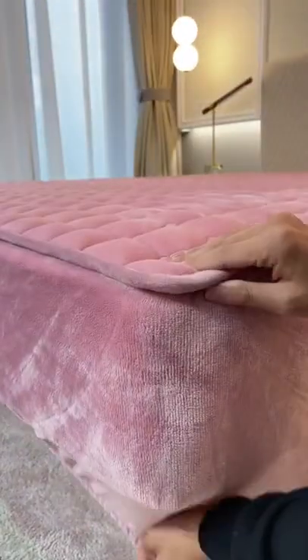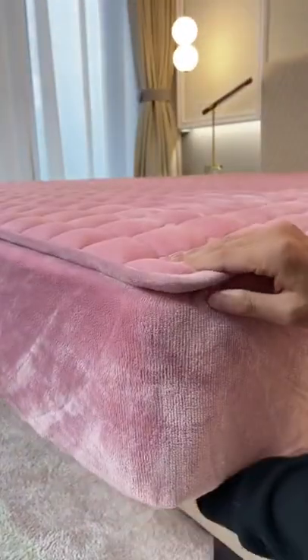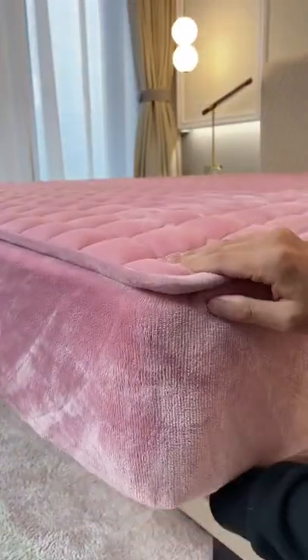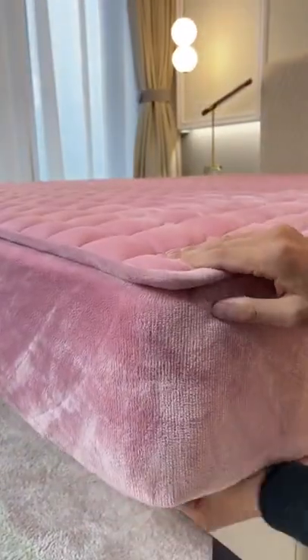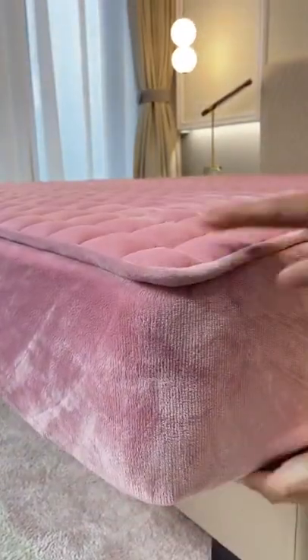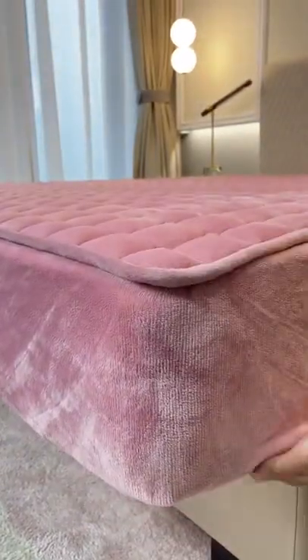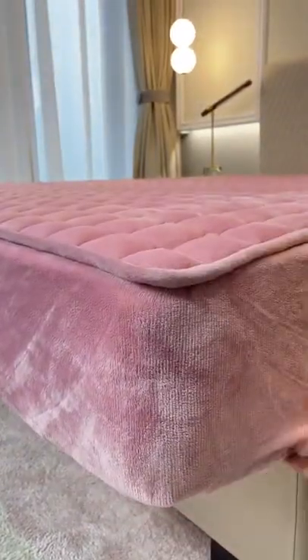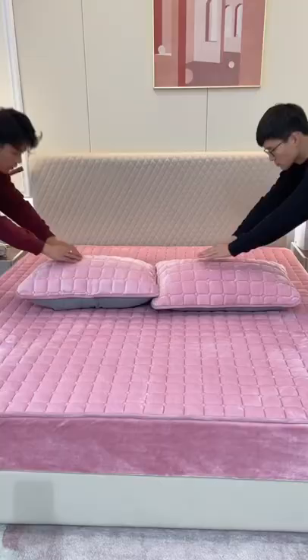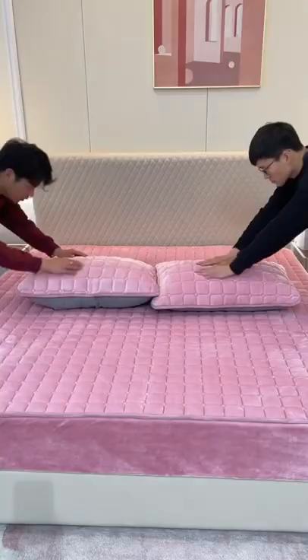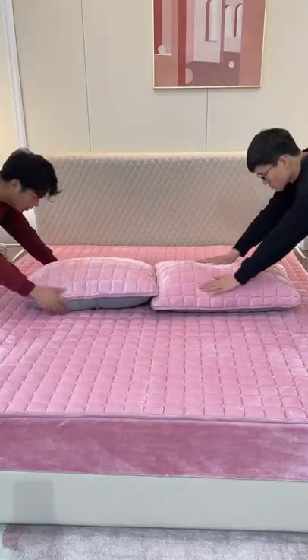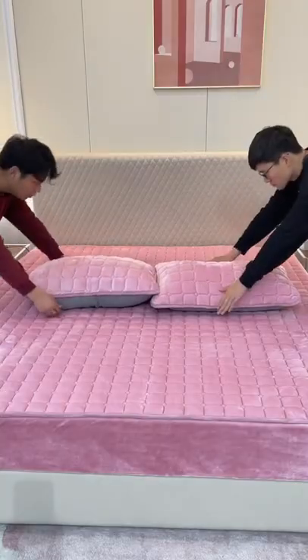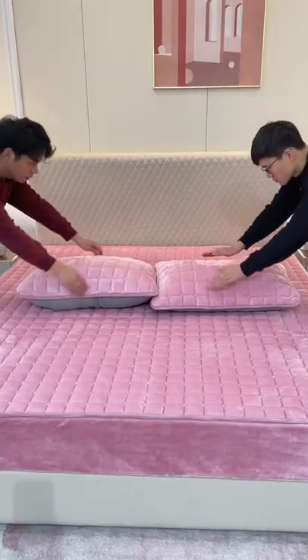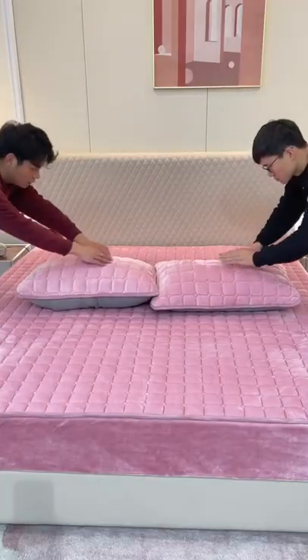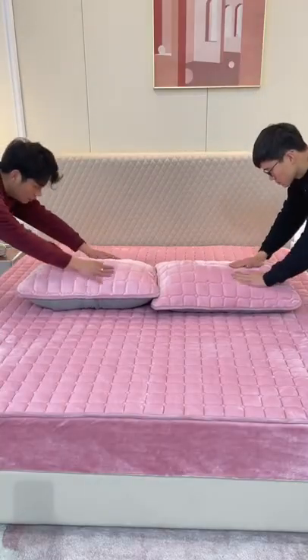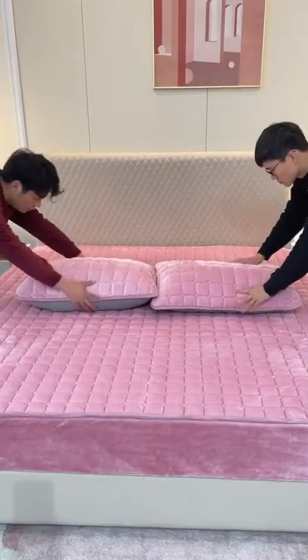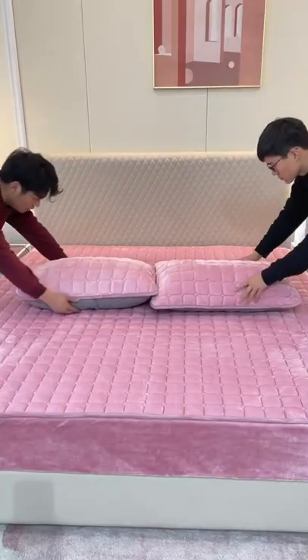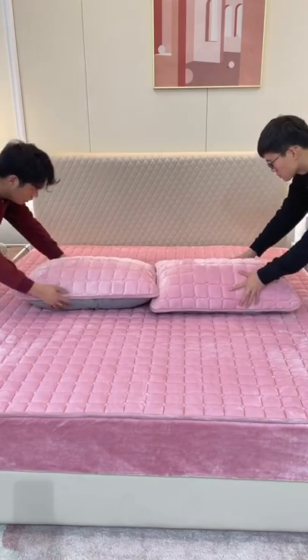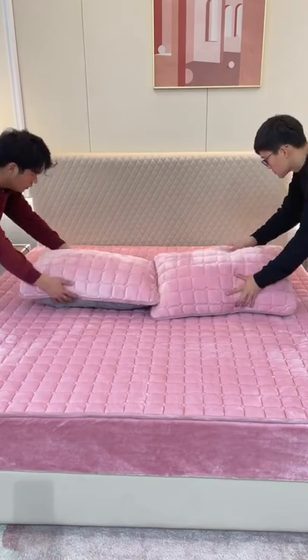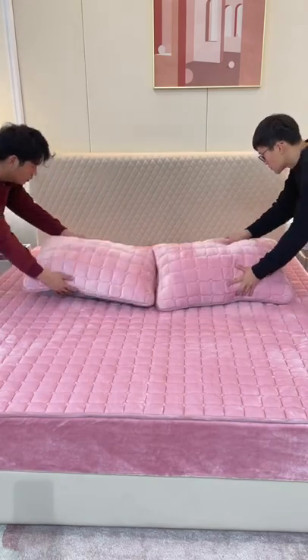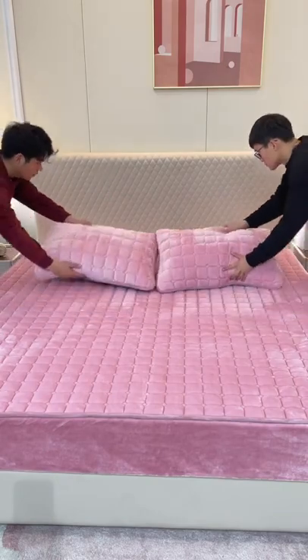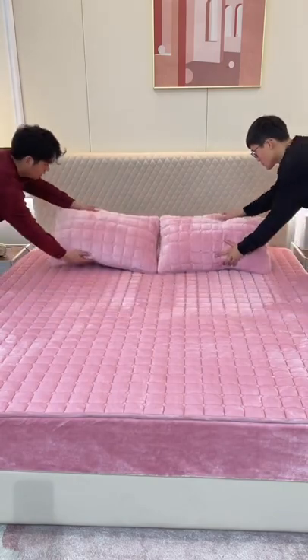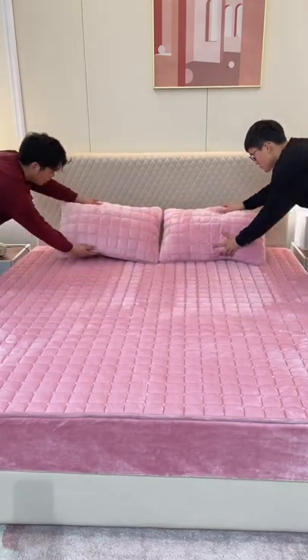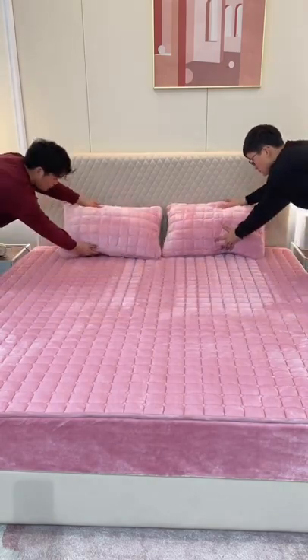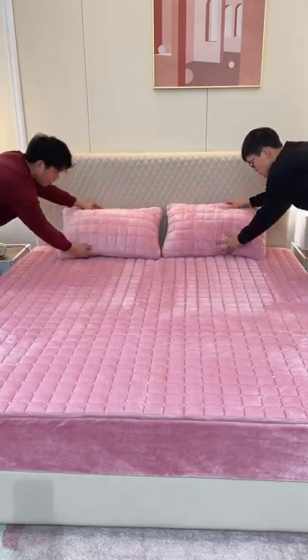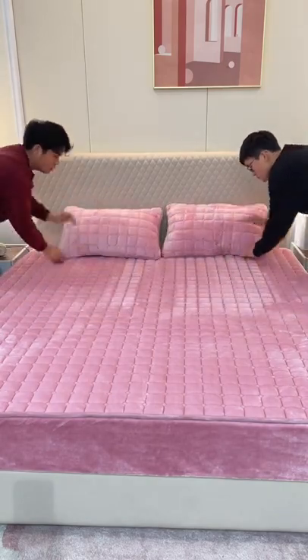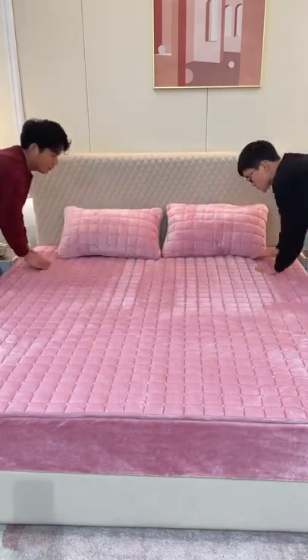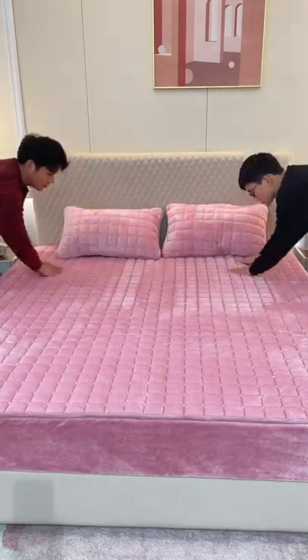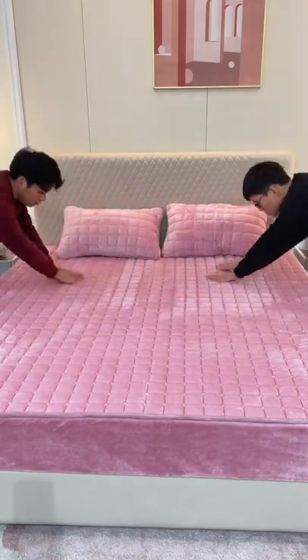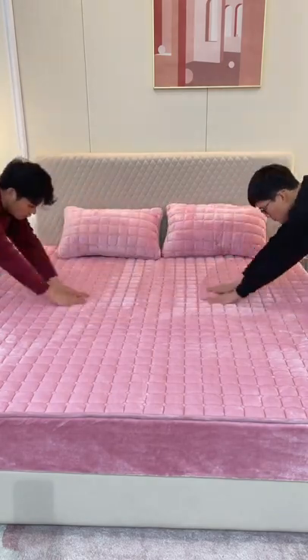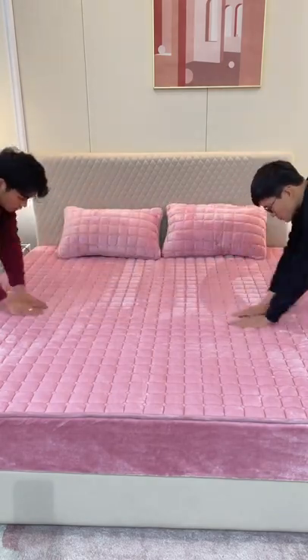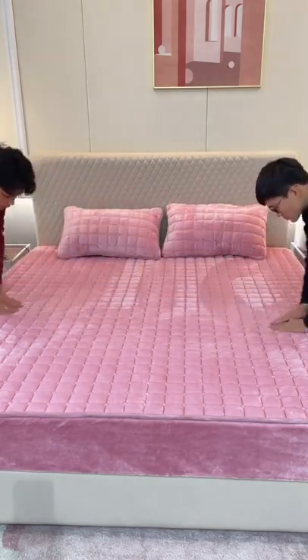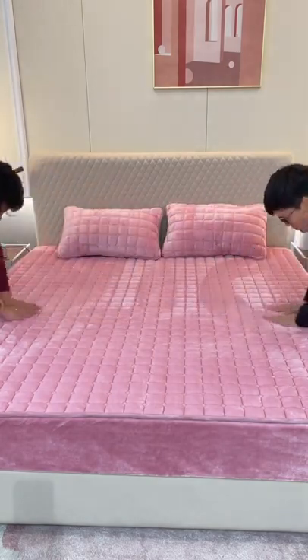It can also sleep directly against the body. Fixed, beautiful and convenient.